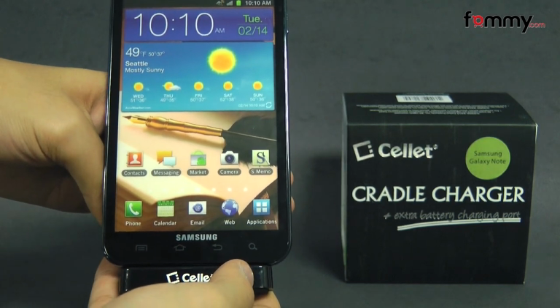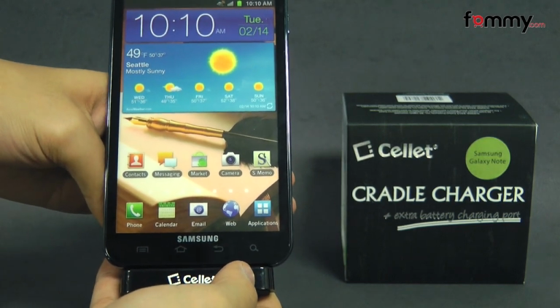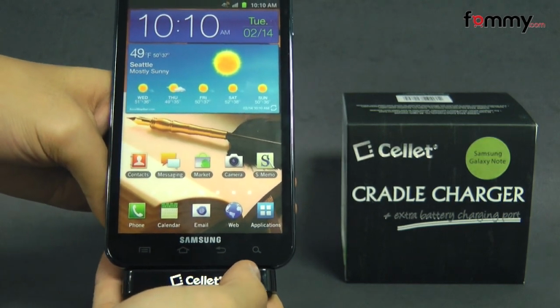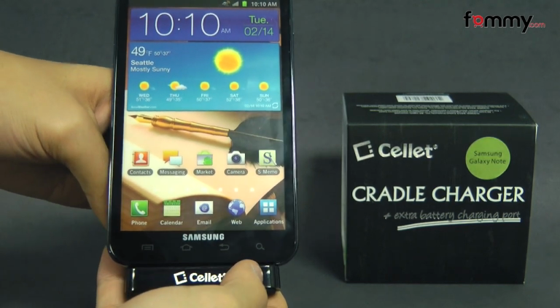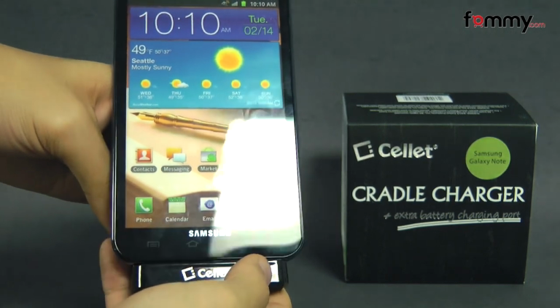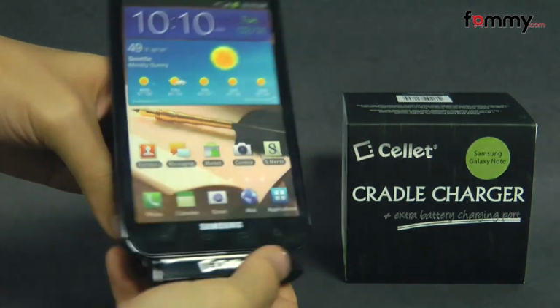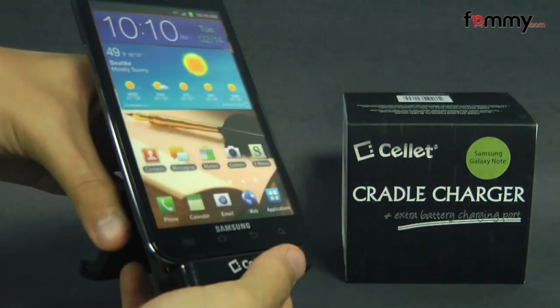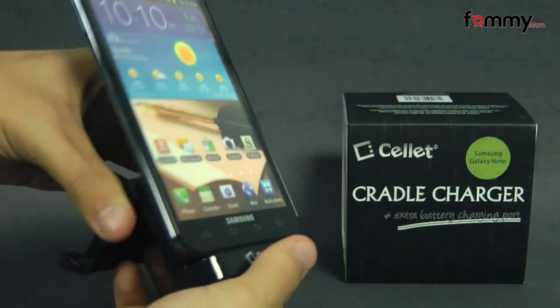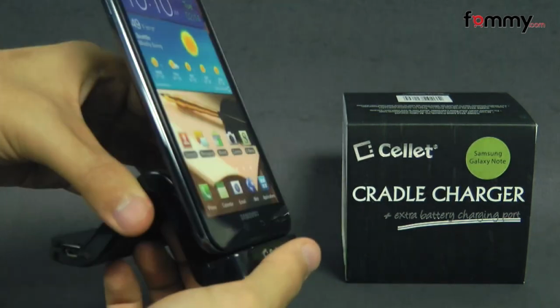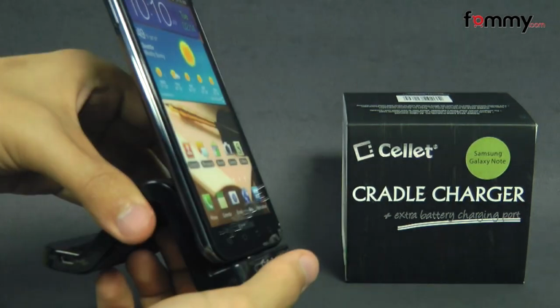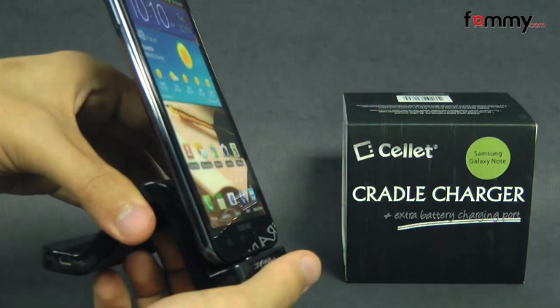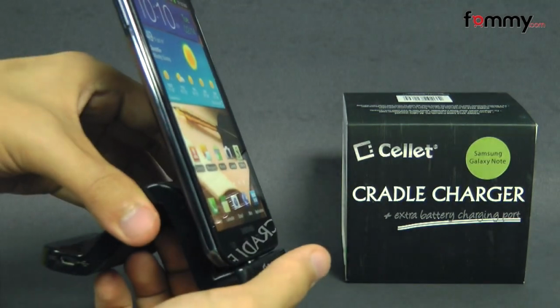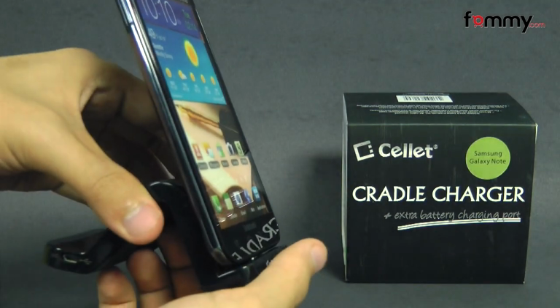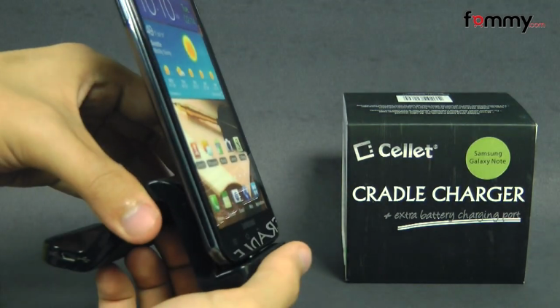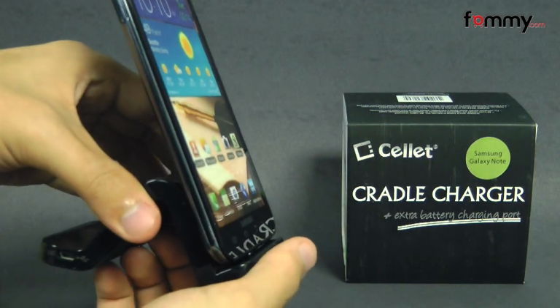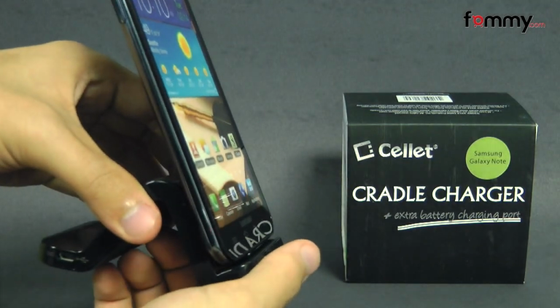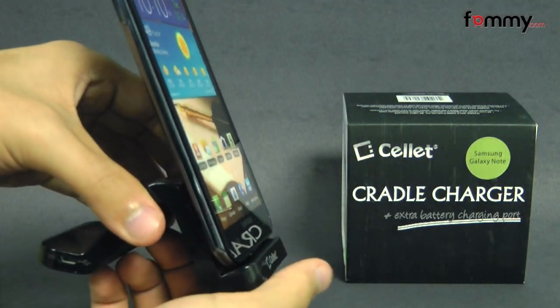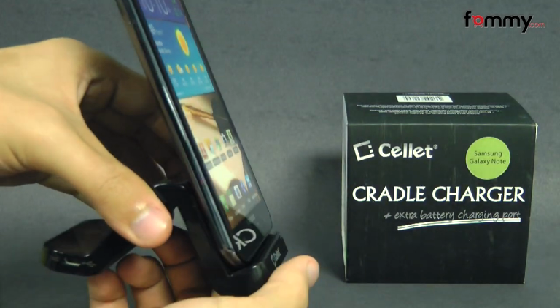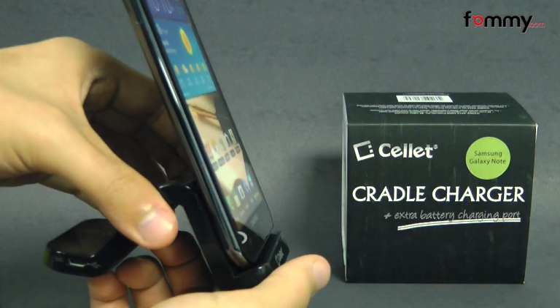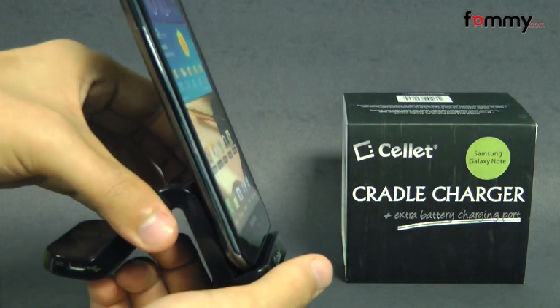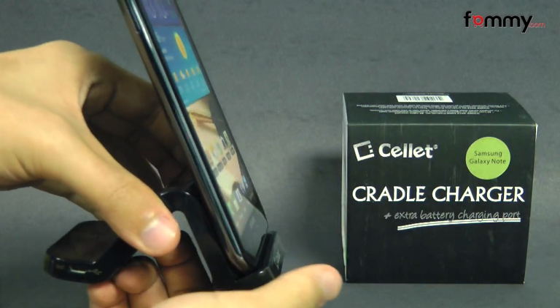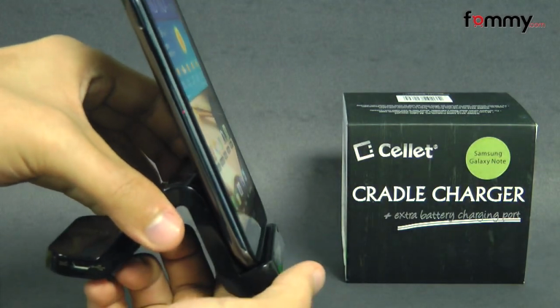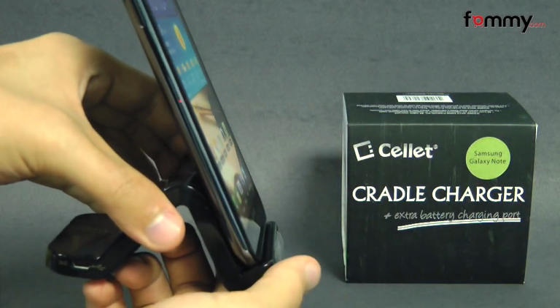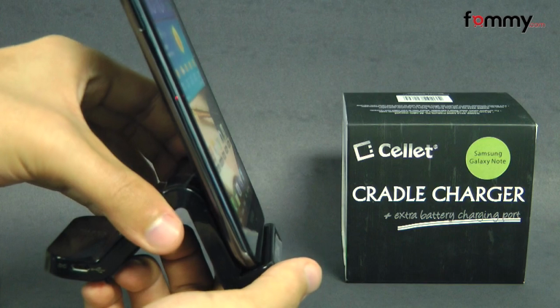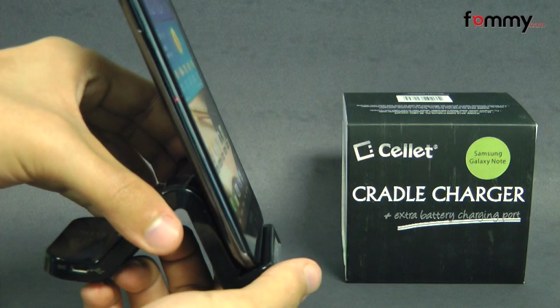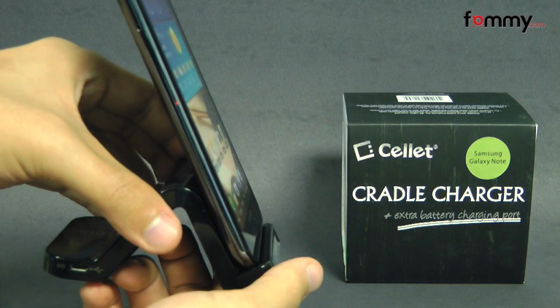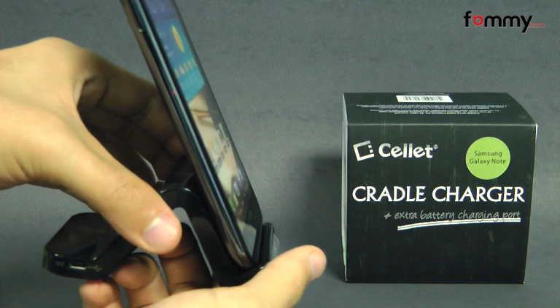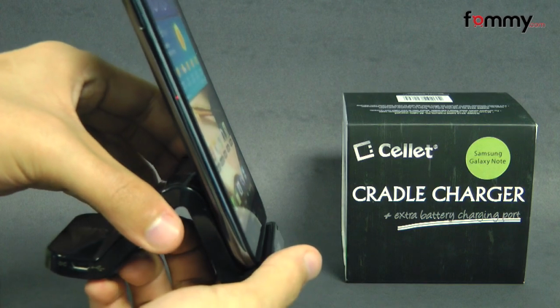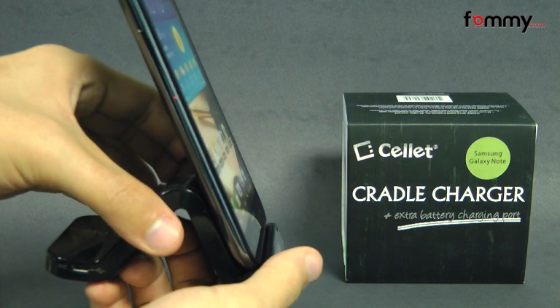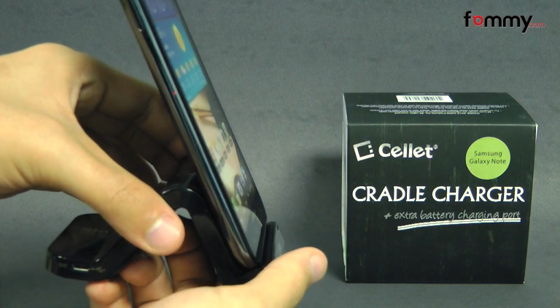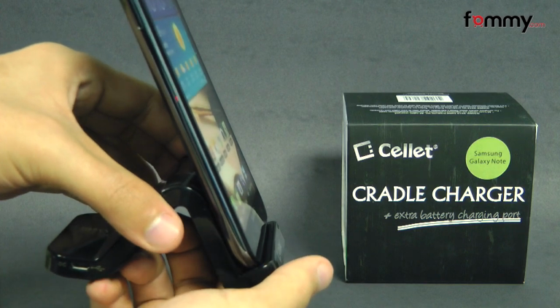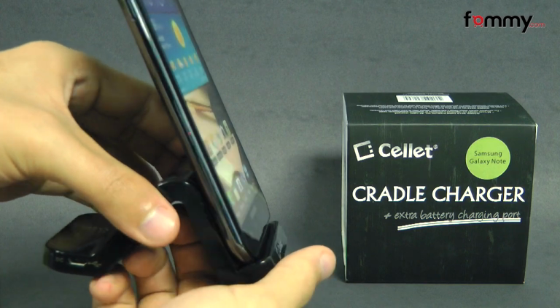Thanks for watching my review. Also, be sure to check out Famacom for the latest accessories for your device.